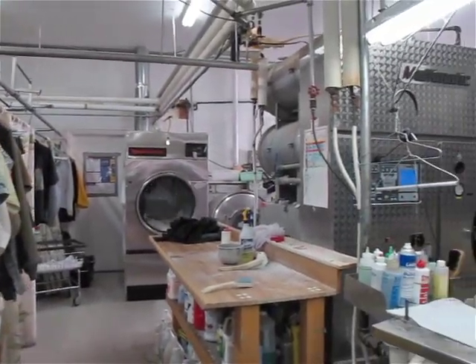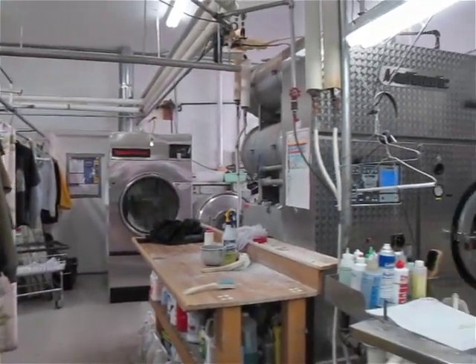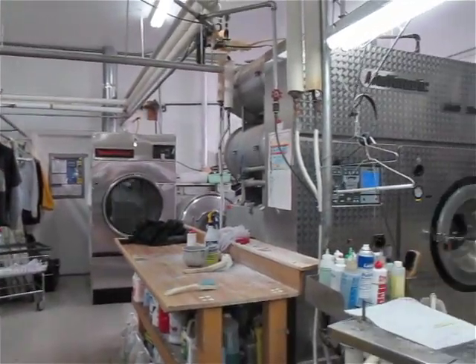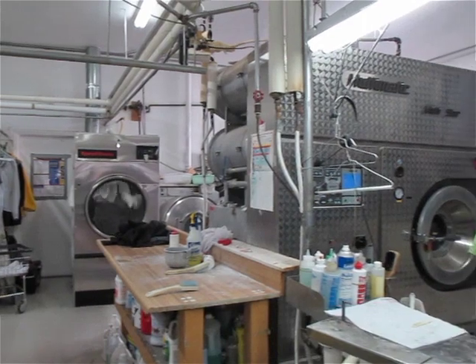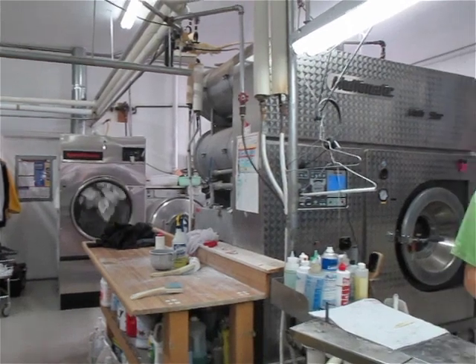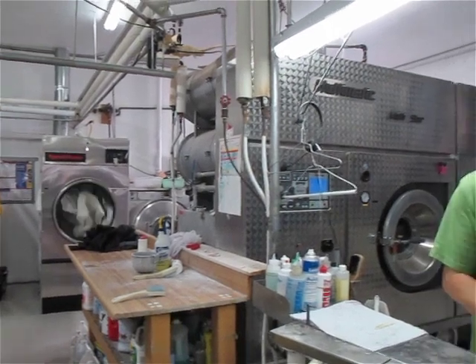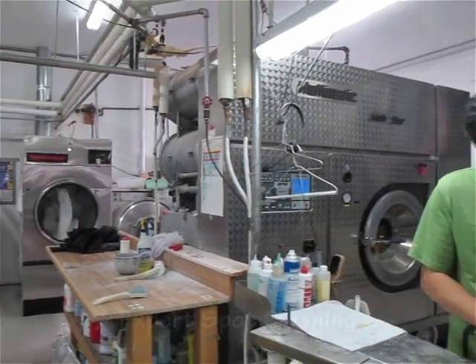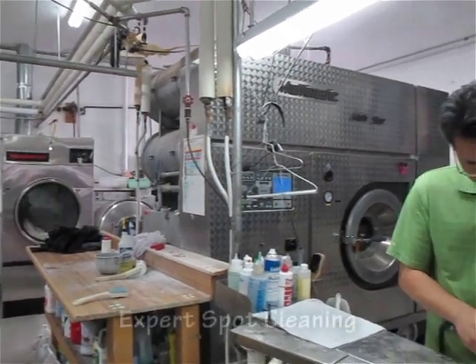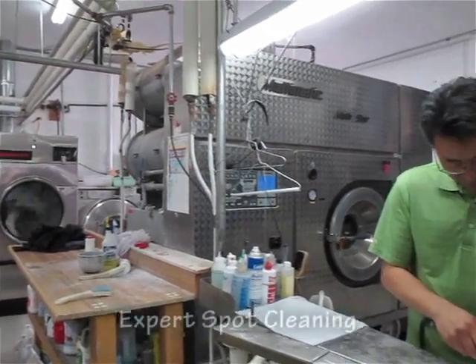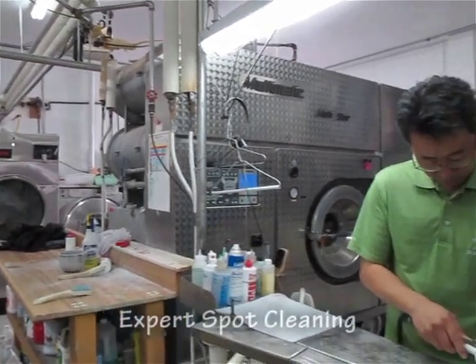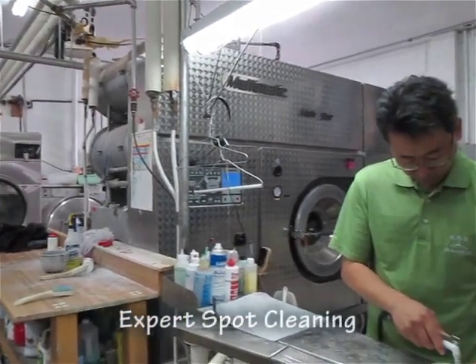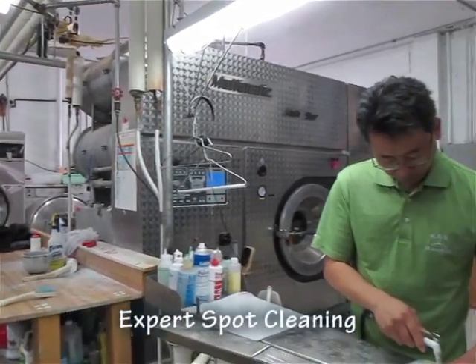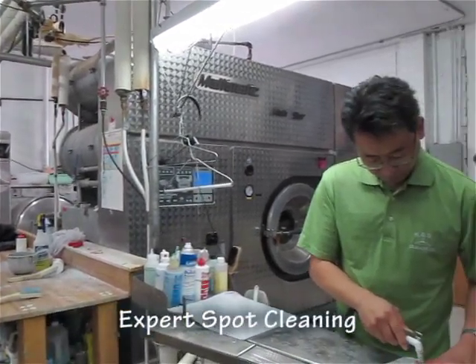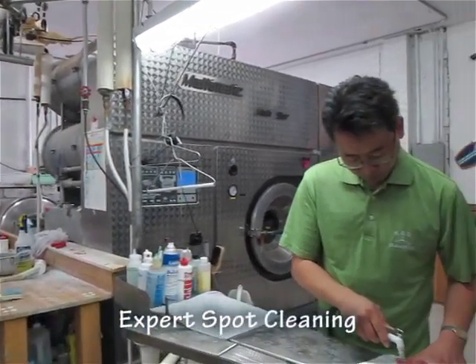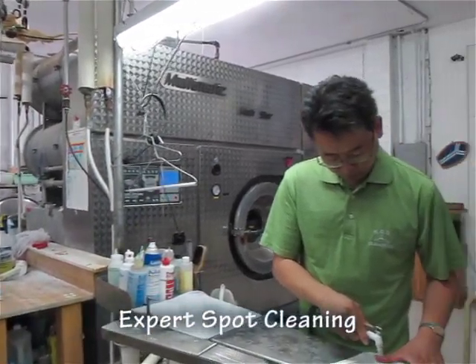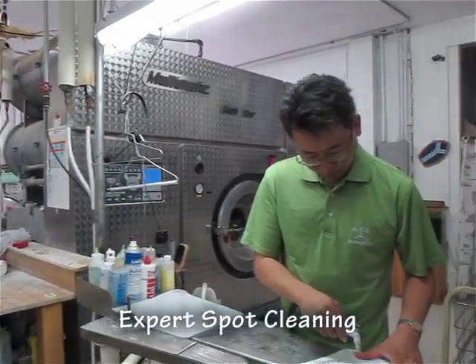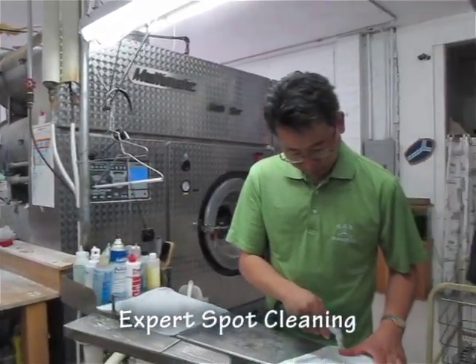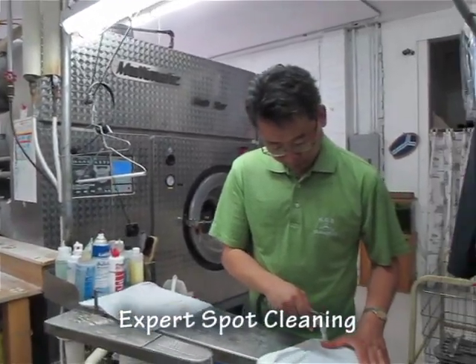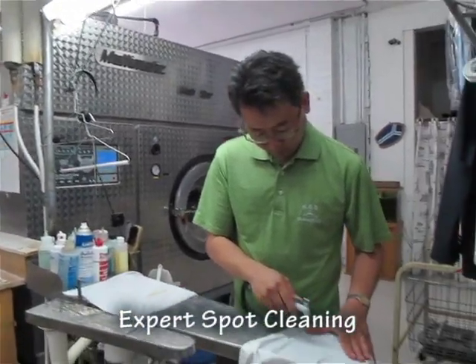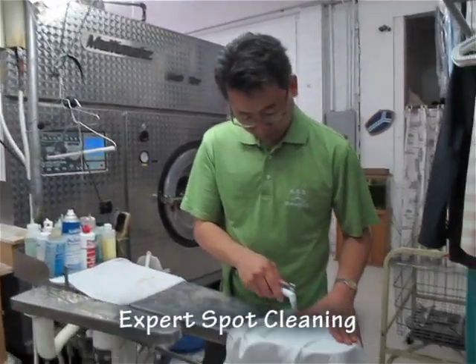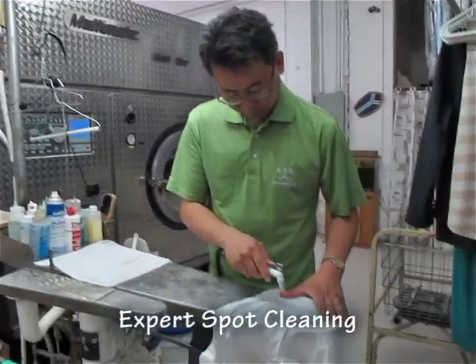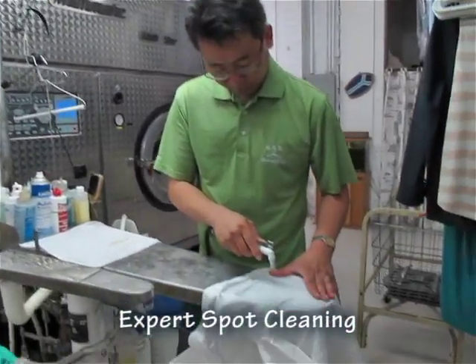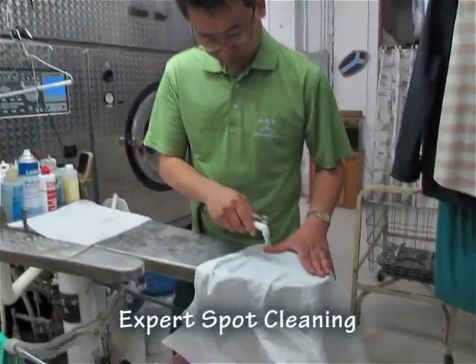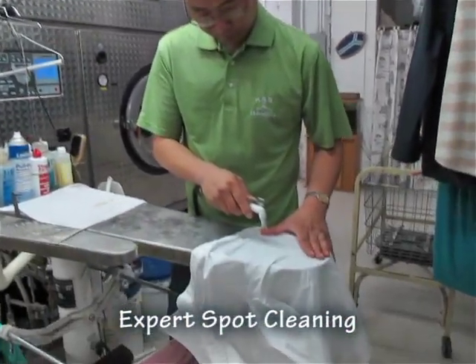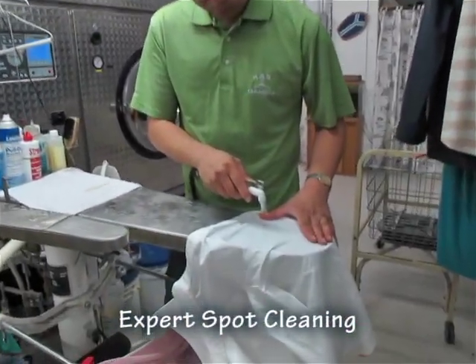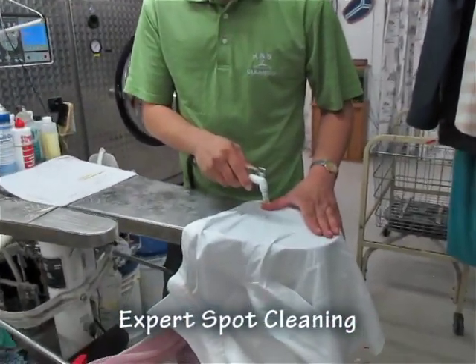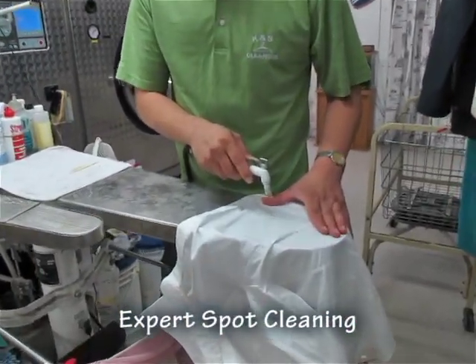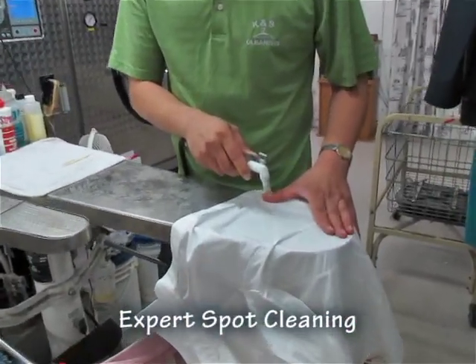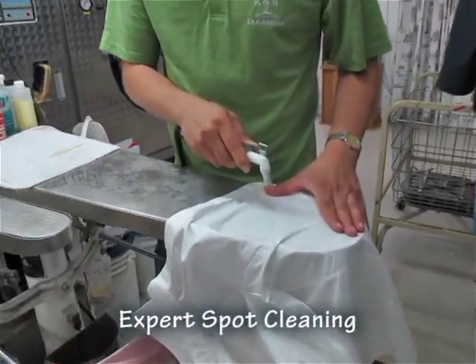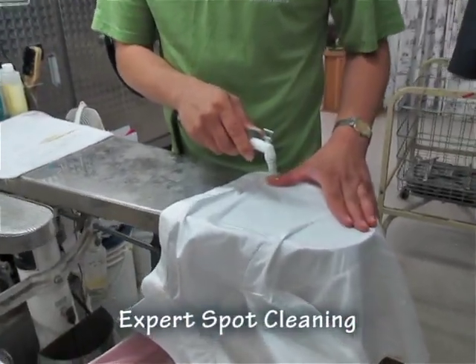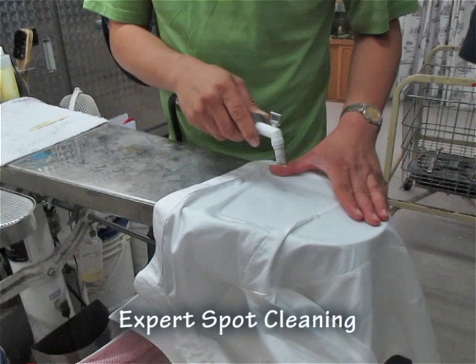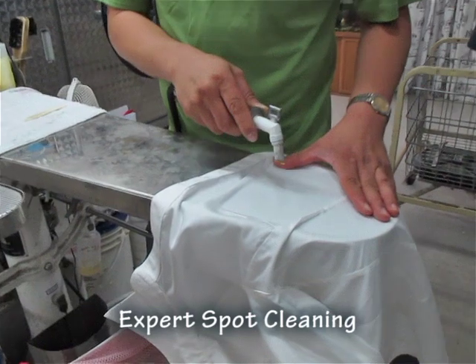If you're plagued by stubborn stains, bring them in and our expert spot cleaning service will take care of them.